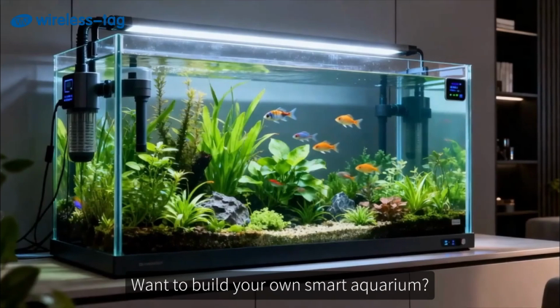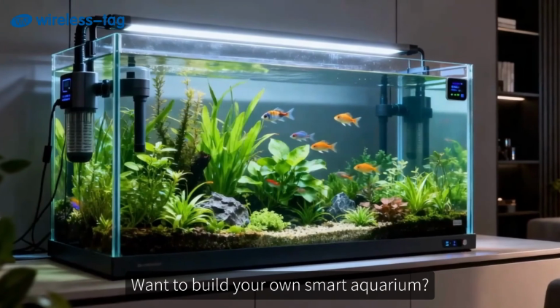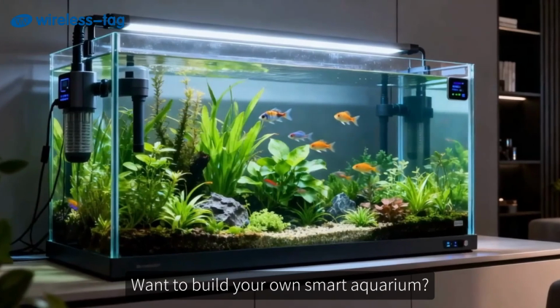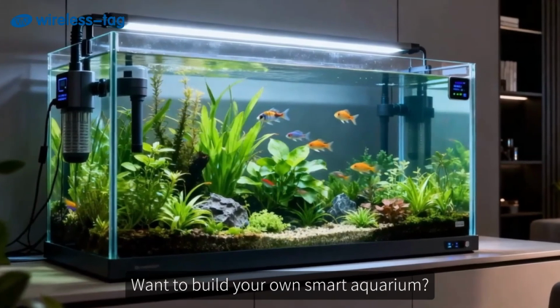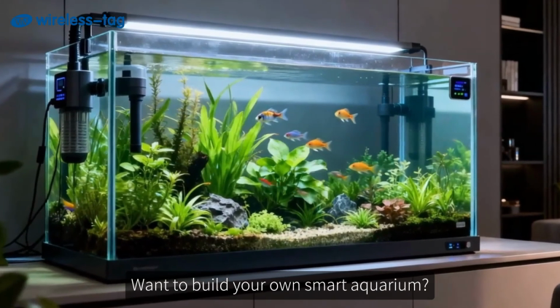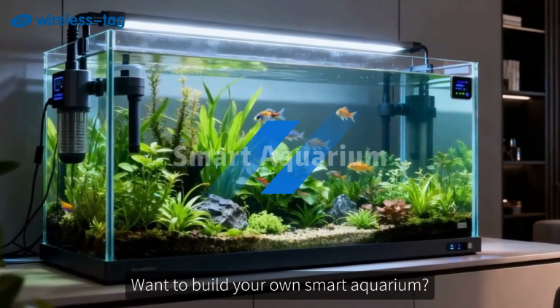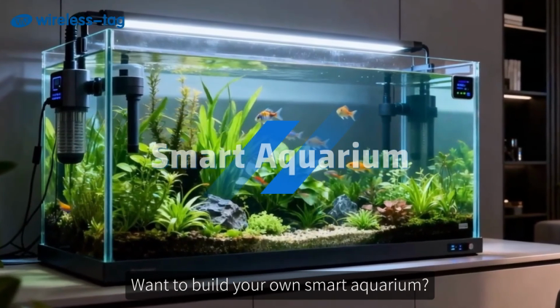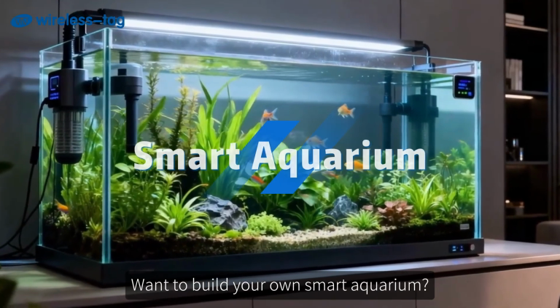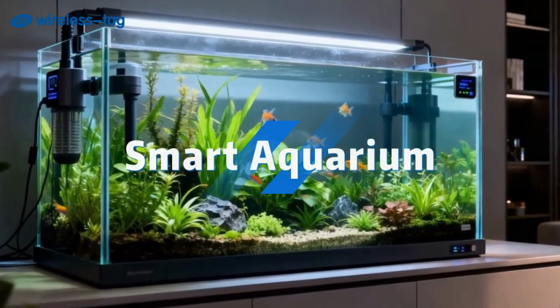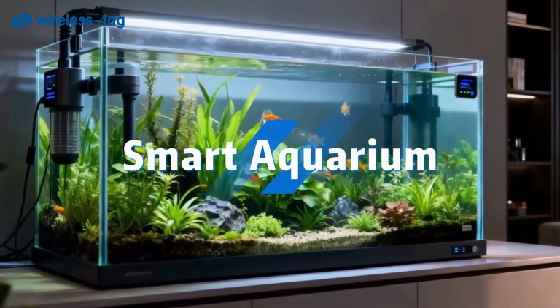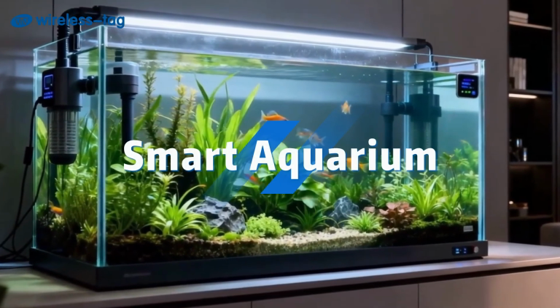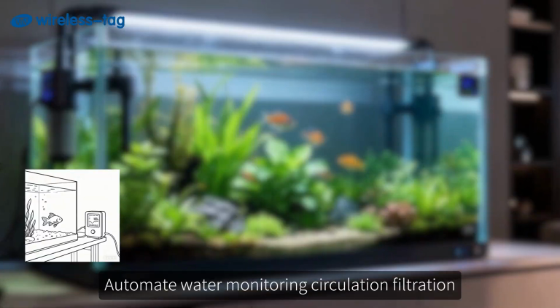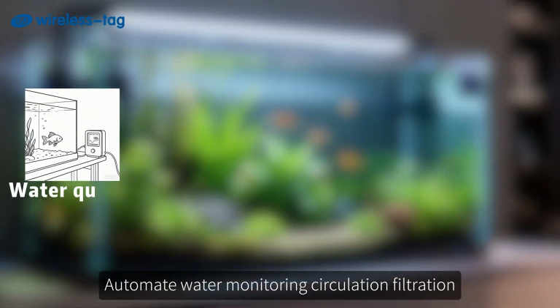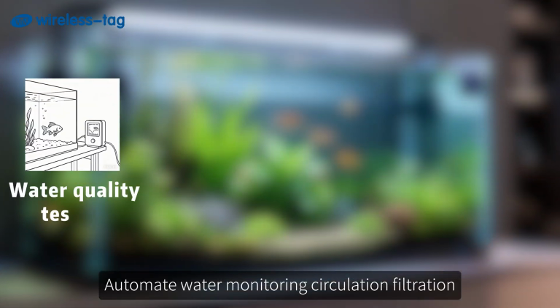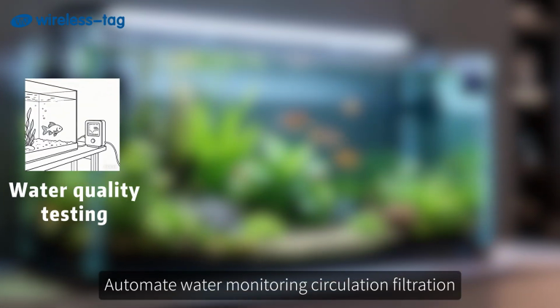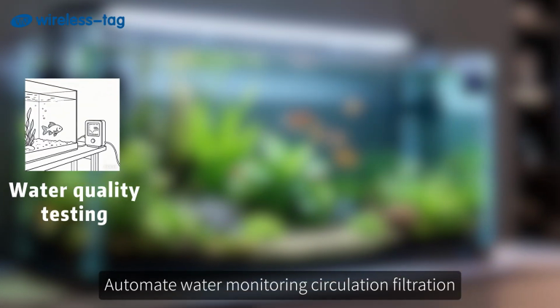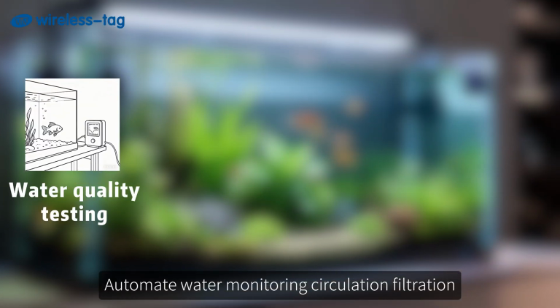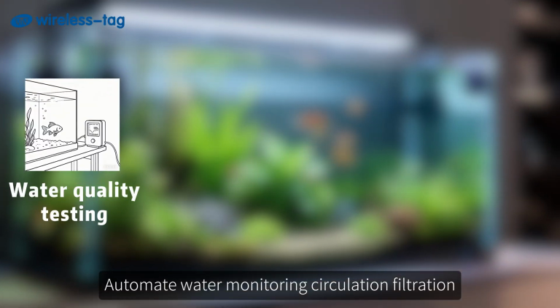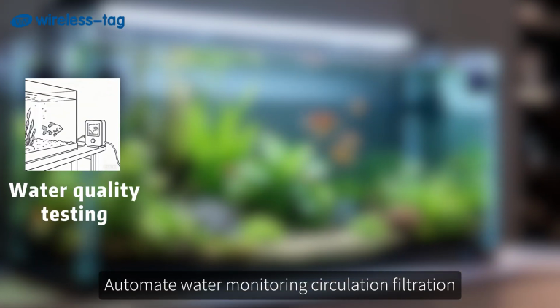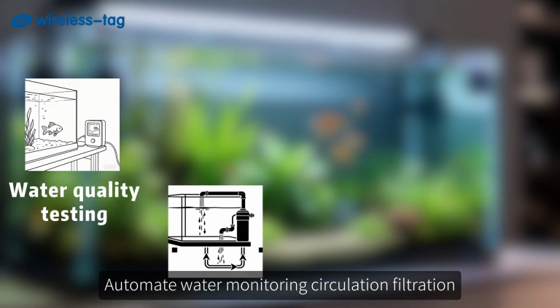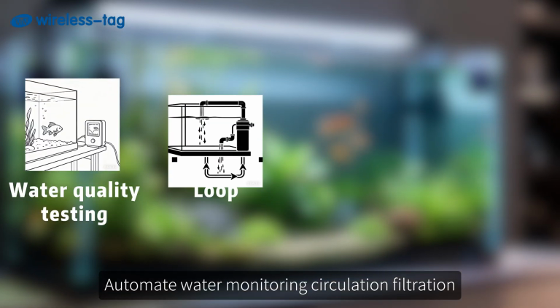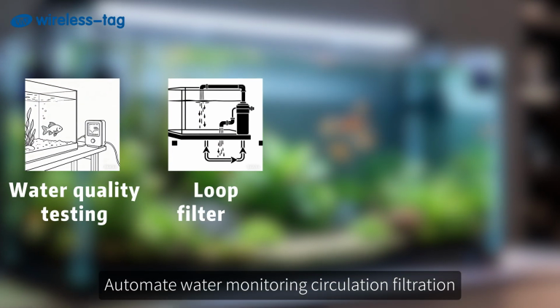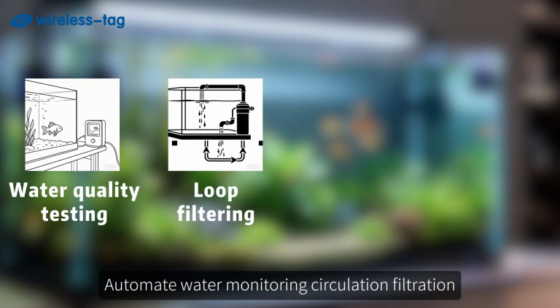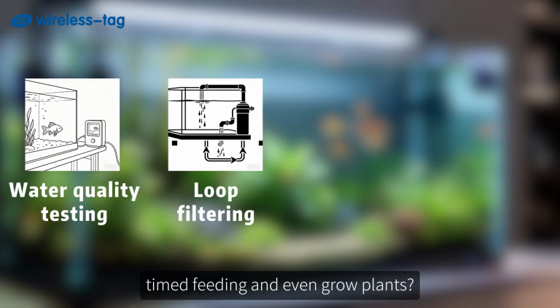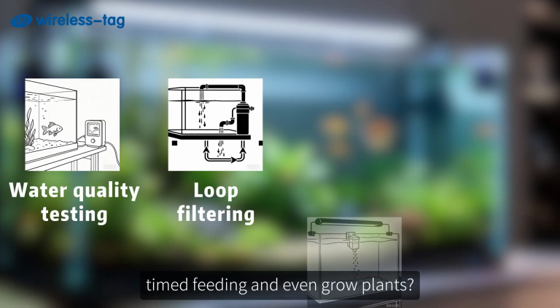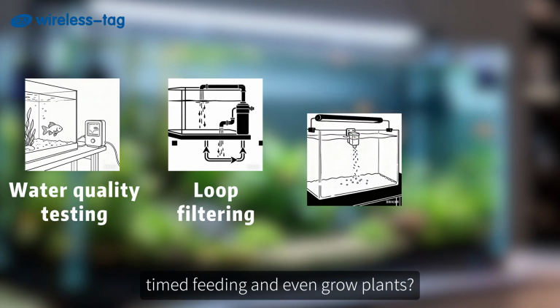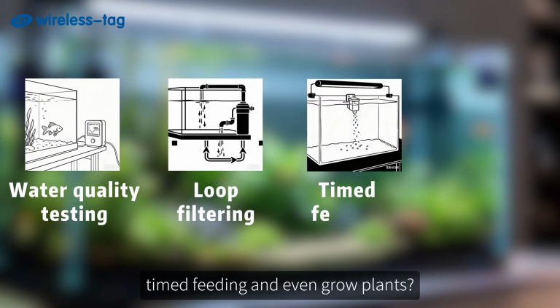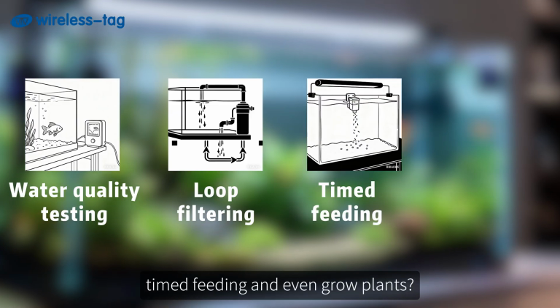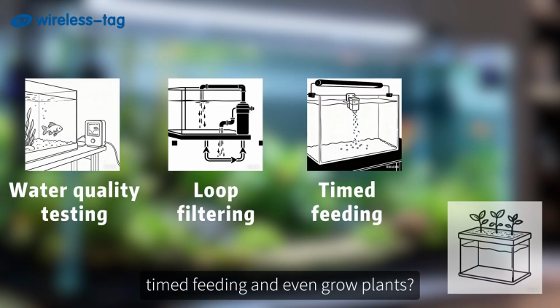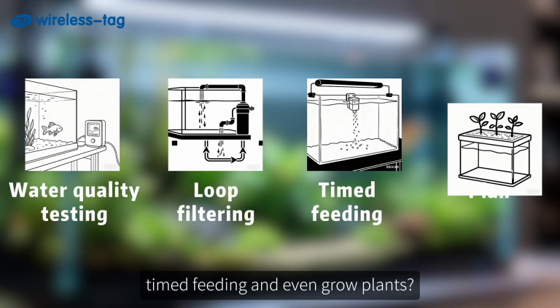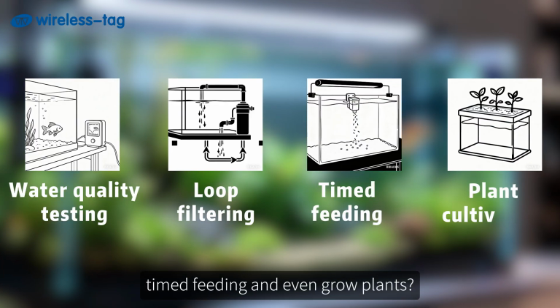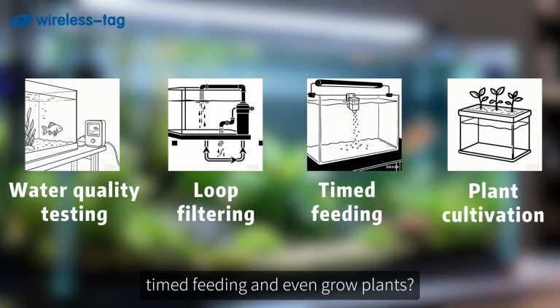Want to build your own smart aquarium? Automate water monitoring, circulation, filtration, timed feeding, and even grow plants.